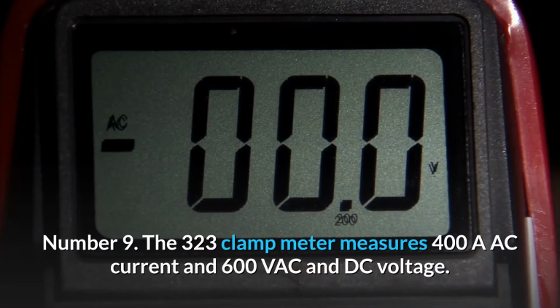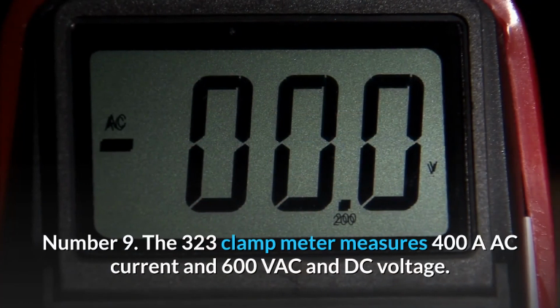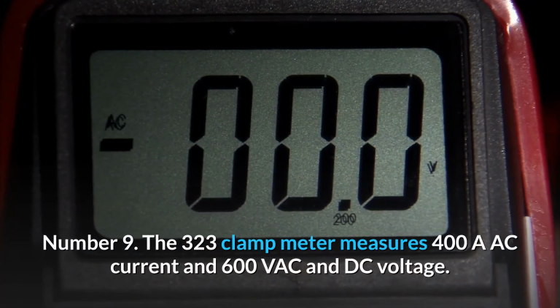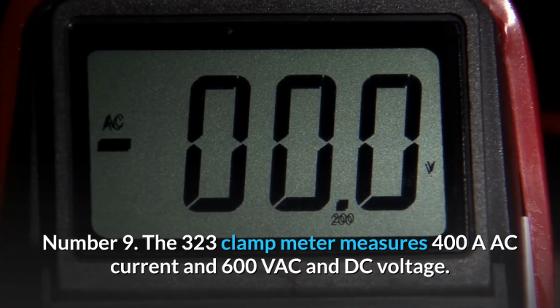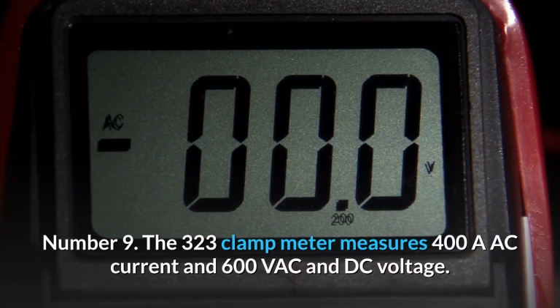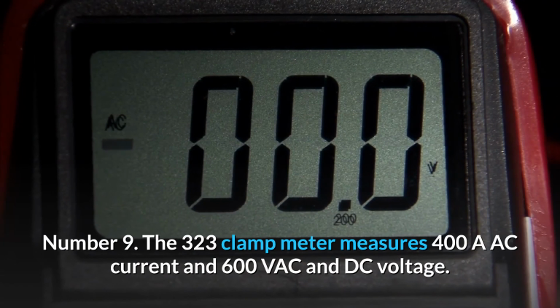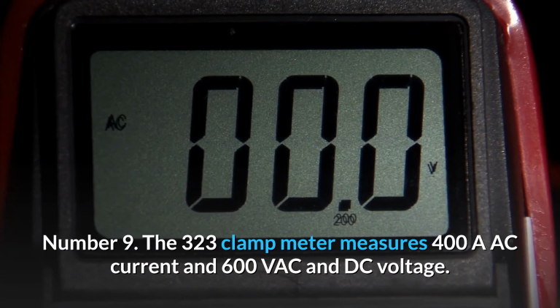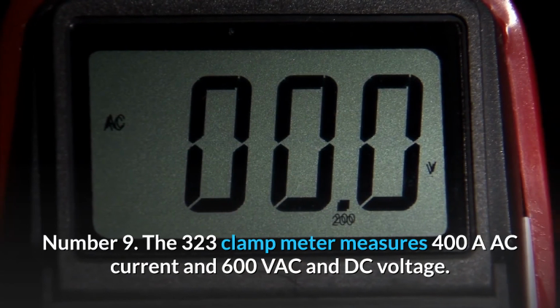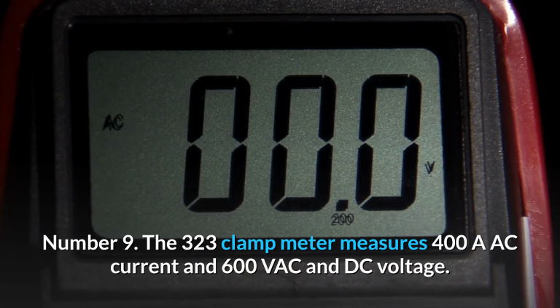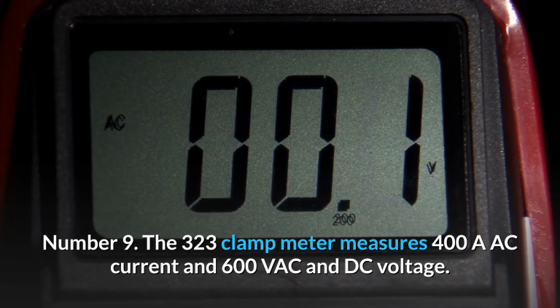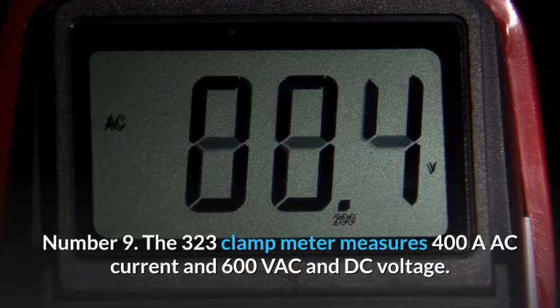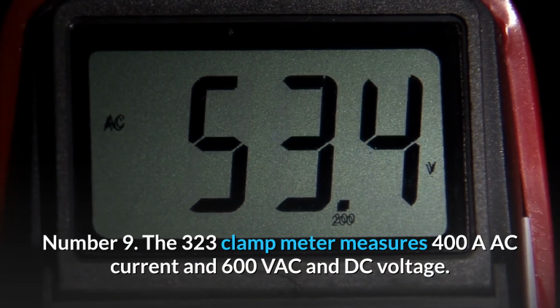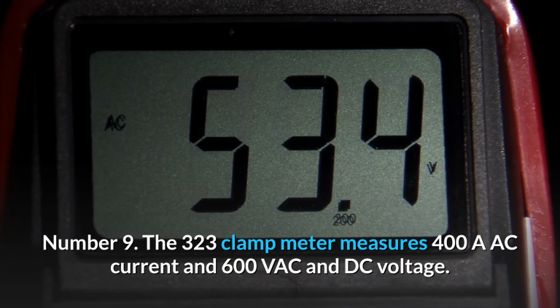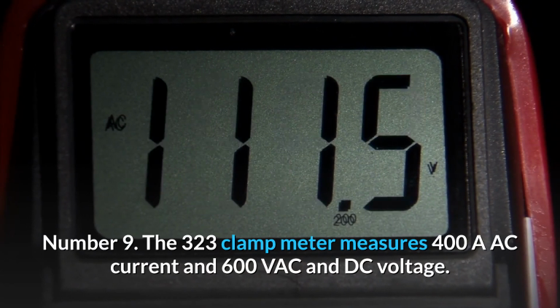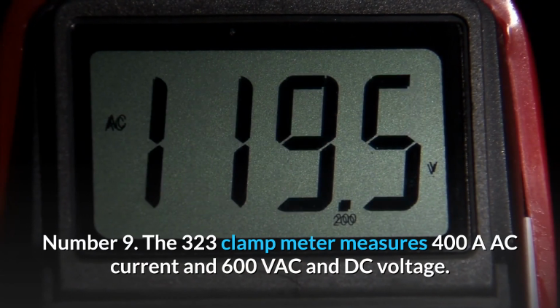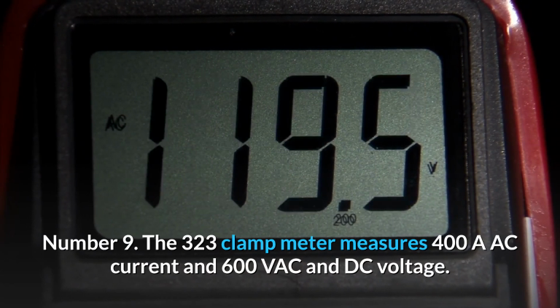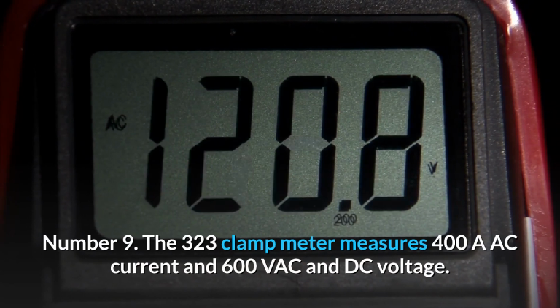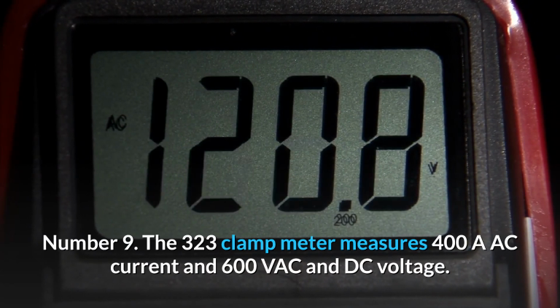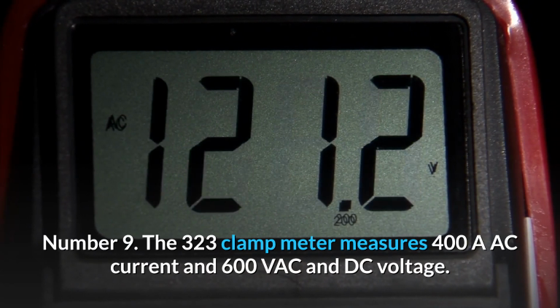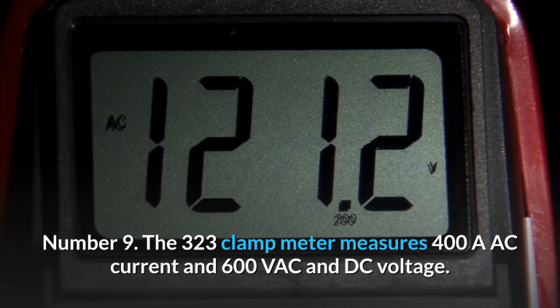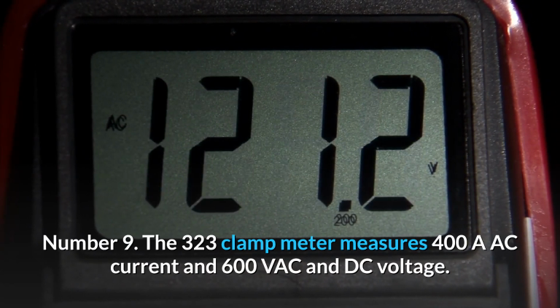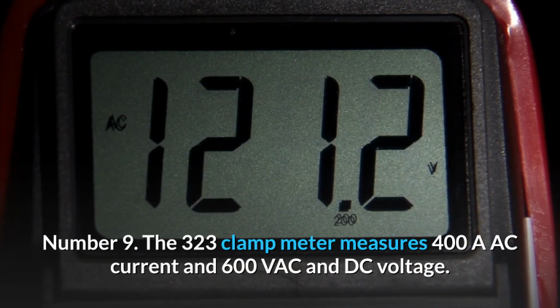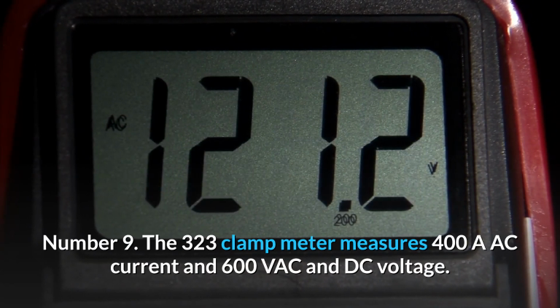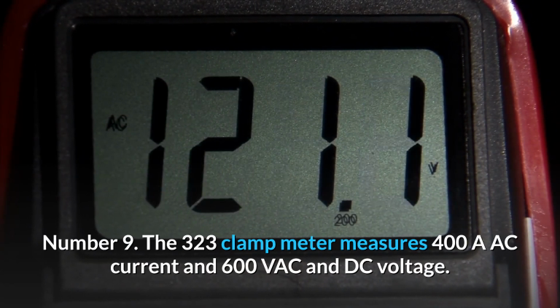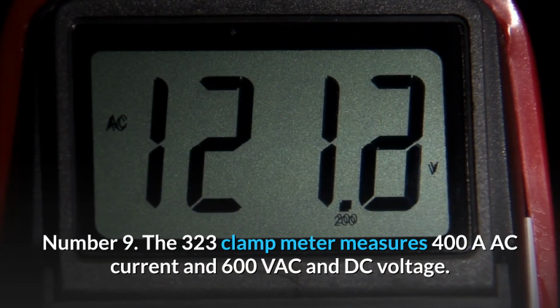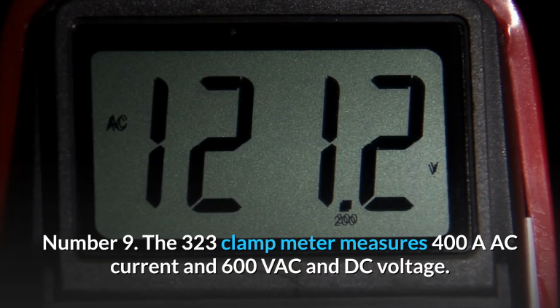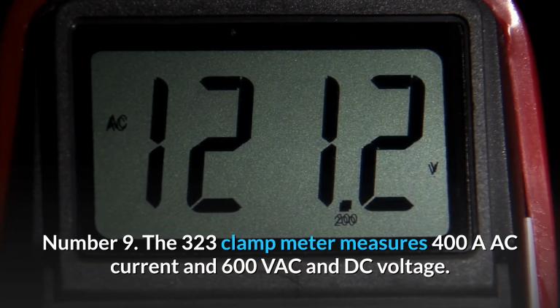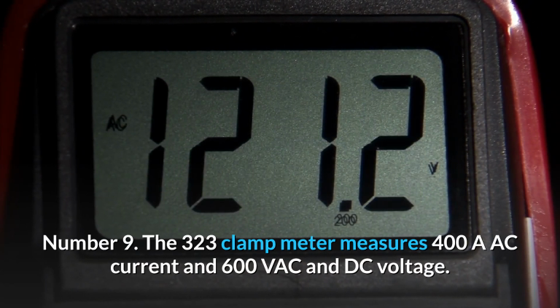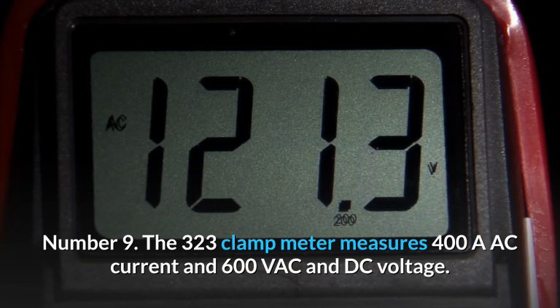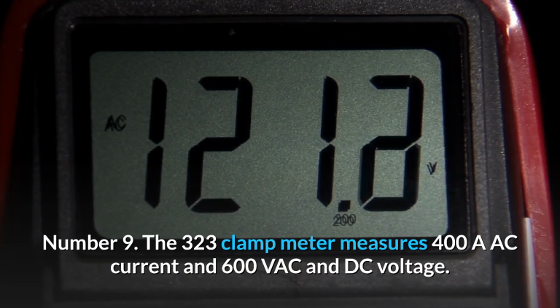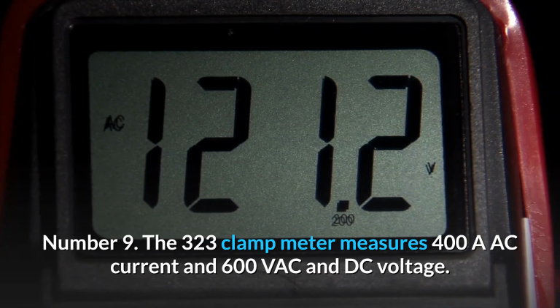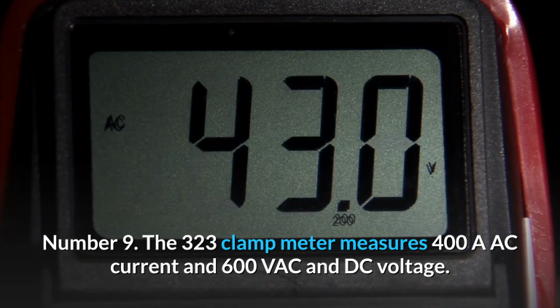Number 9: The 323 Clamp Meter measures 400A AC current and 600V AC and DC voltage.